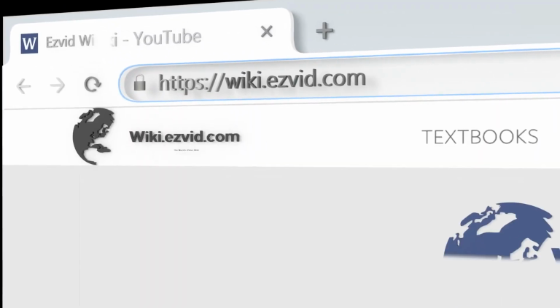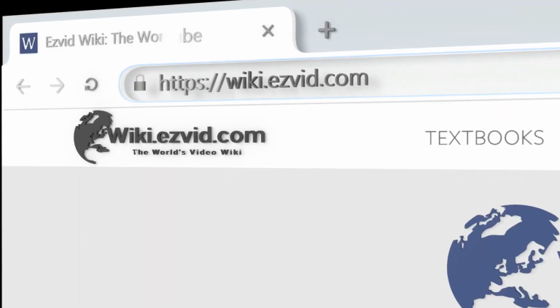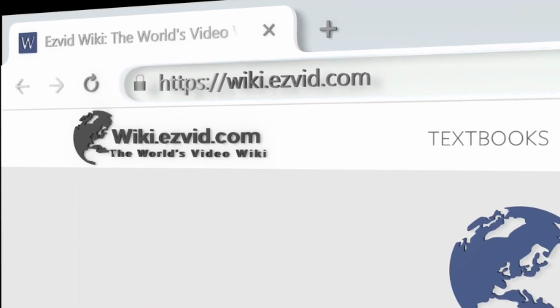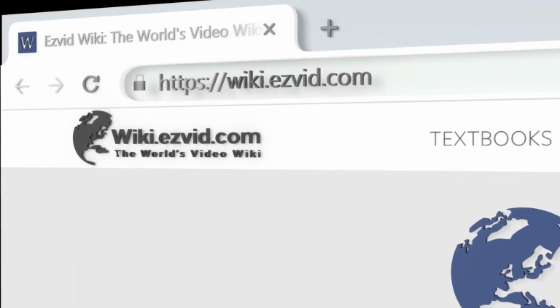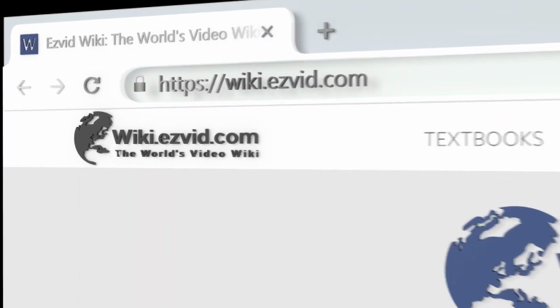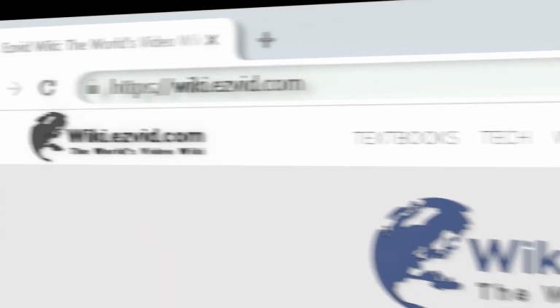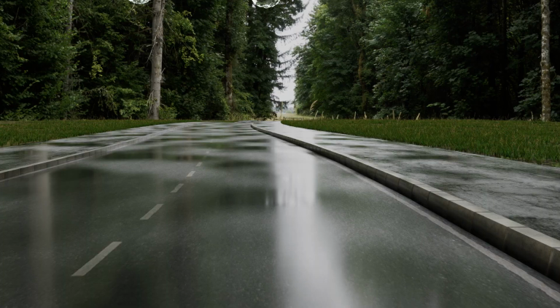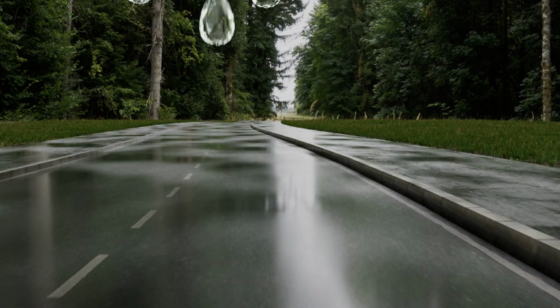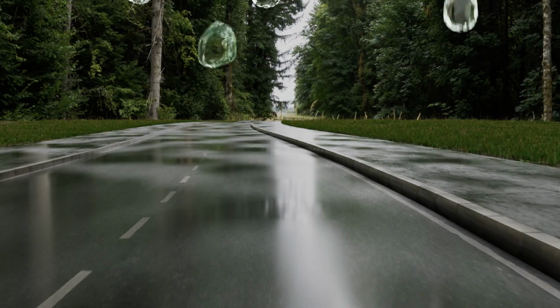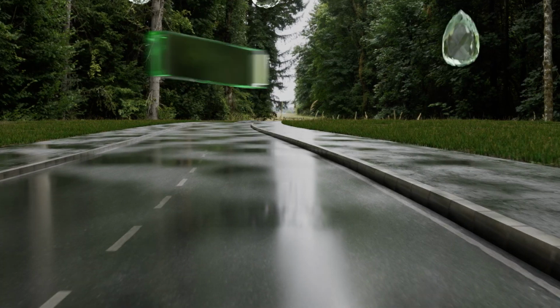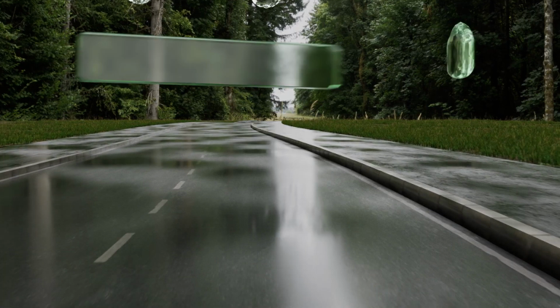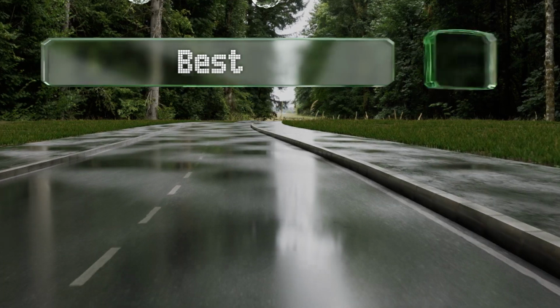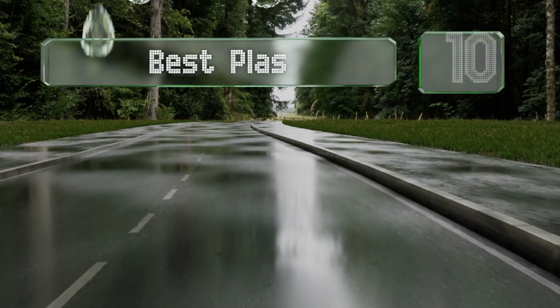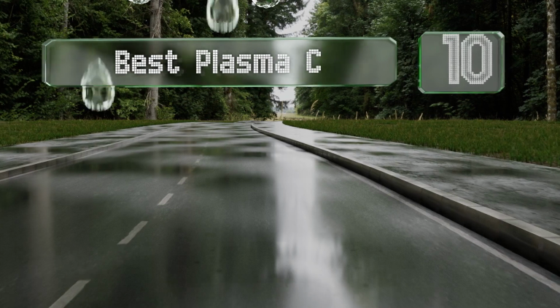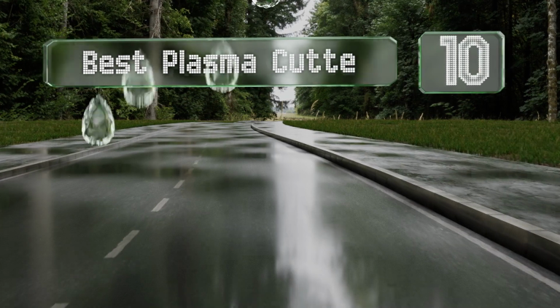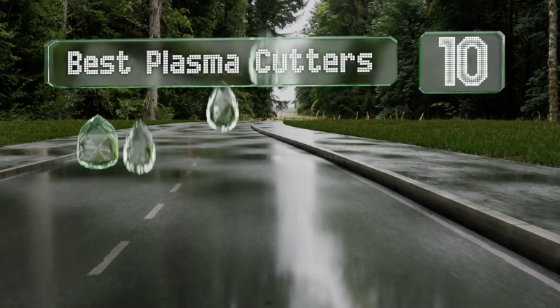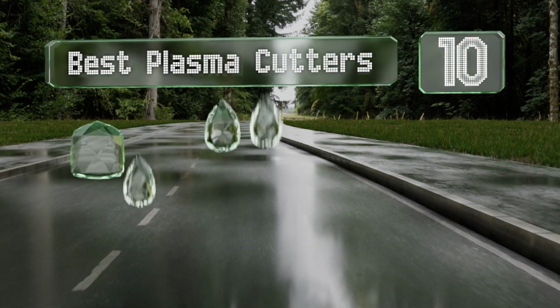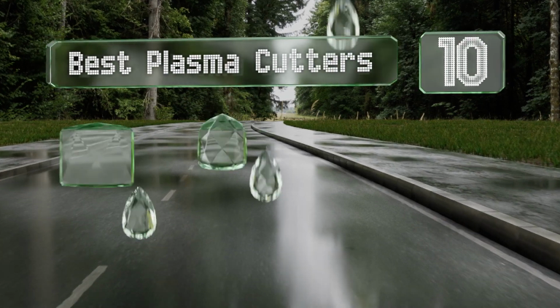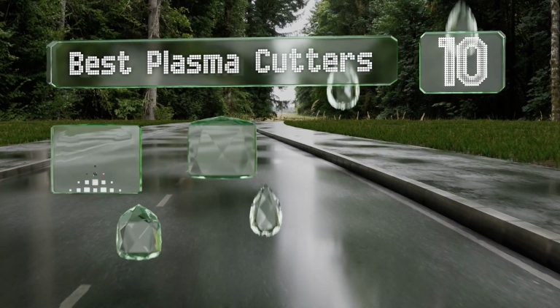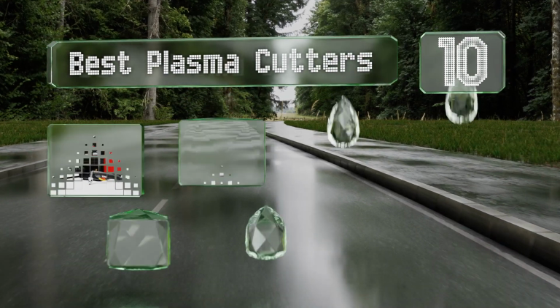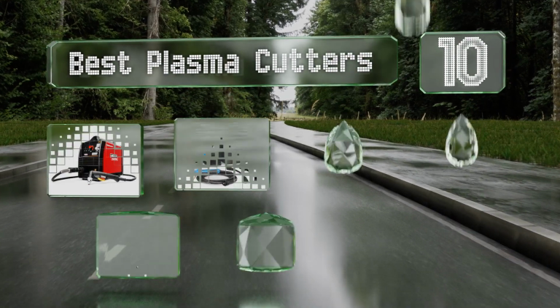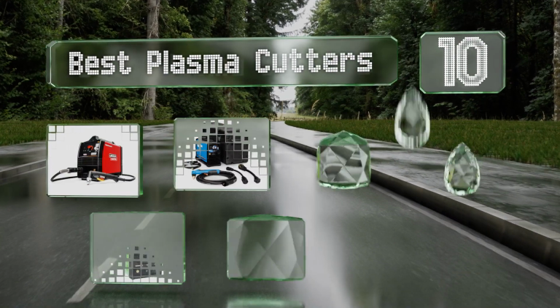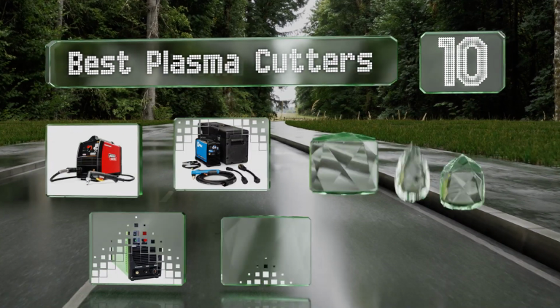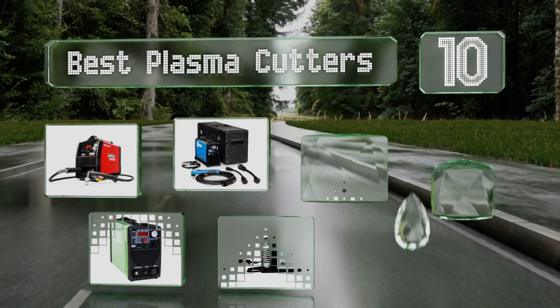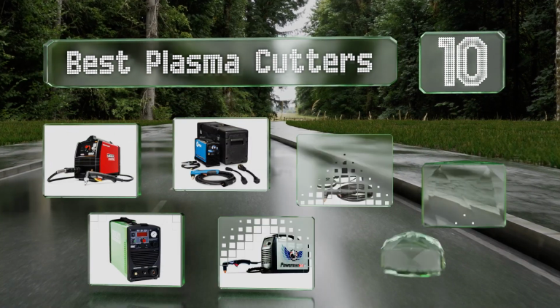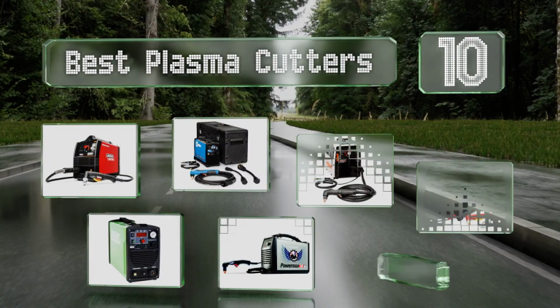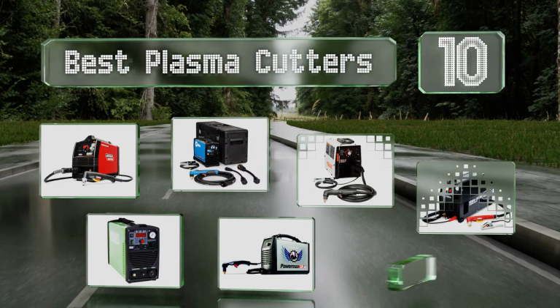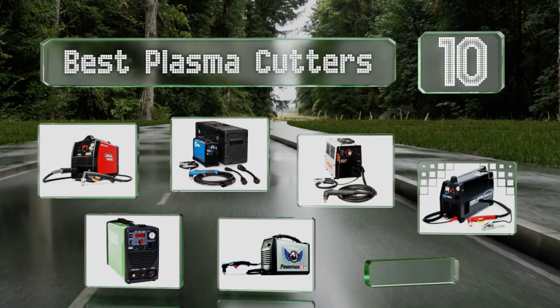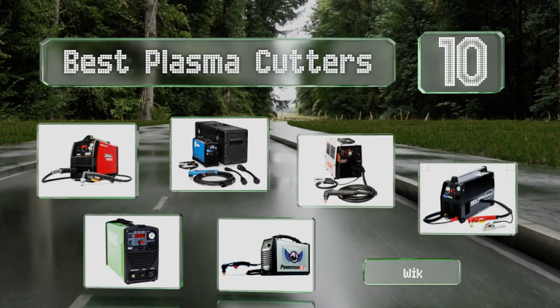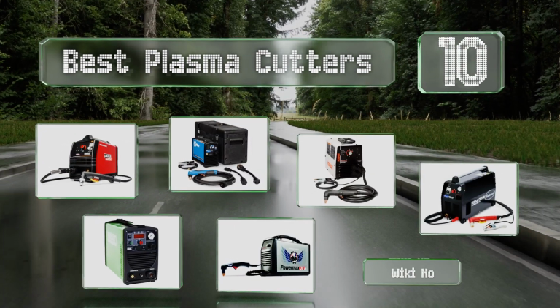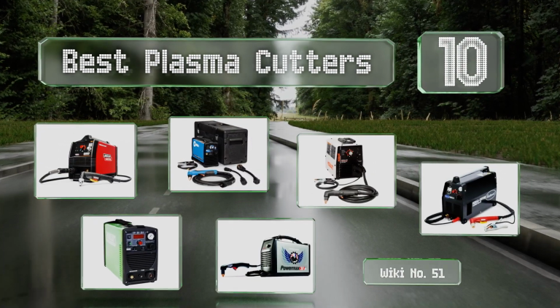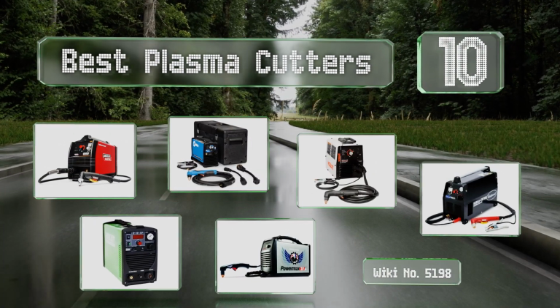EasyVid presents the 10 best plasma cutters. Let's get started with the list.